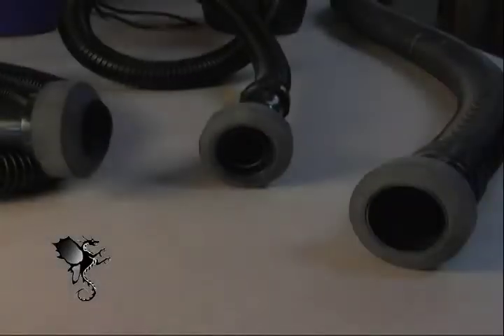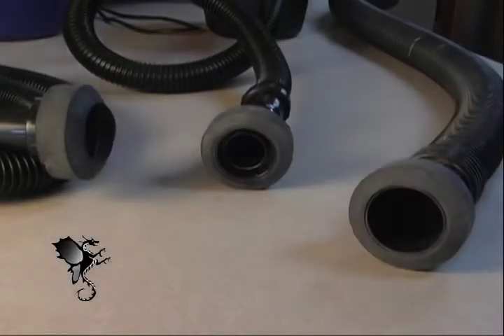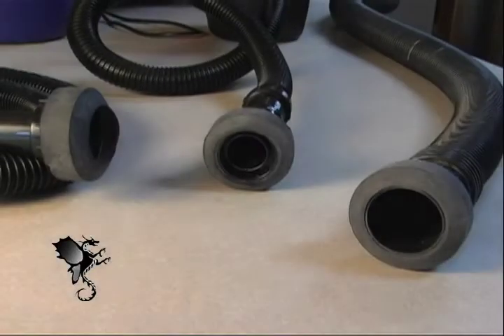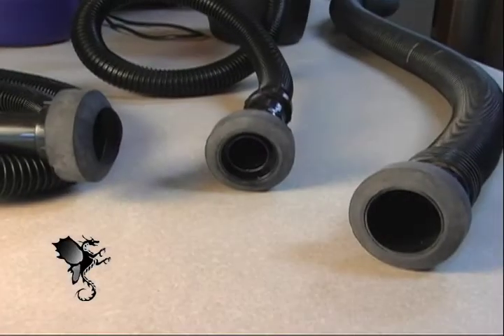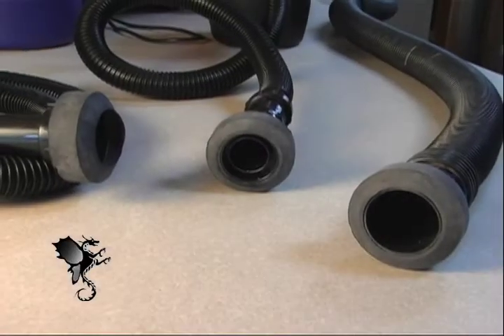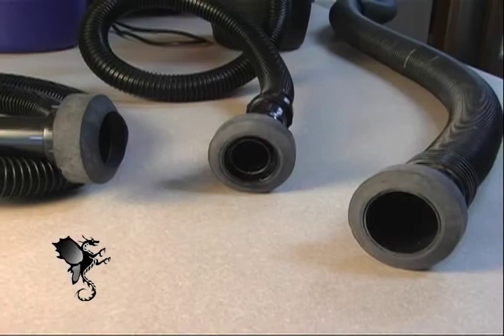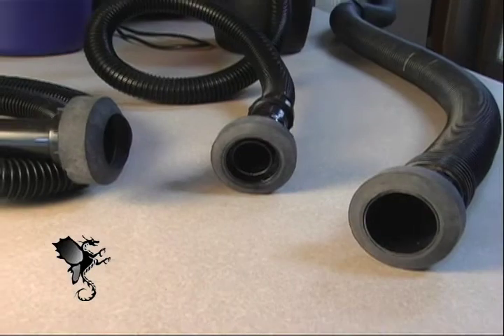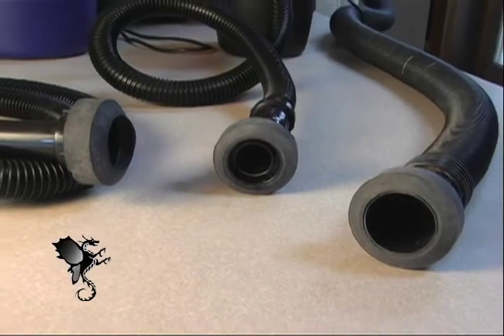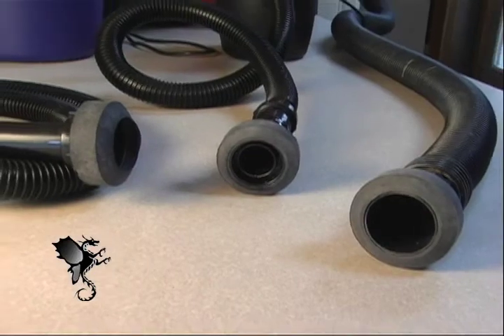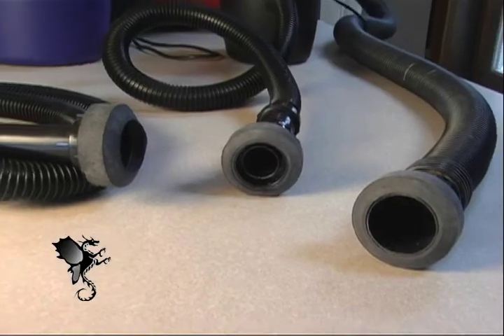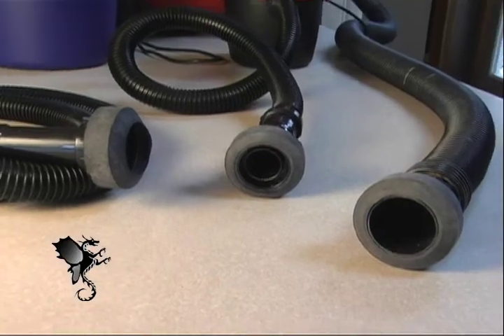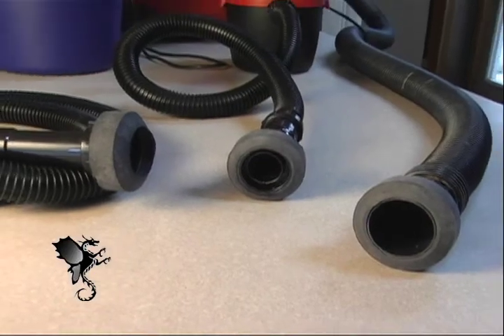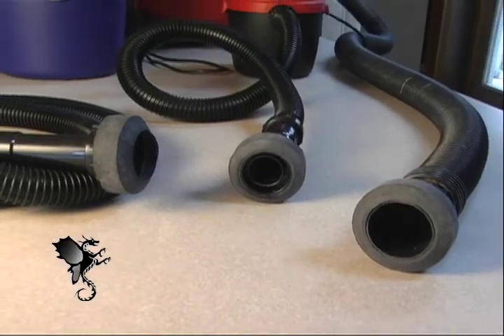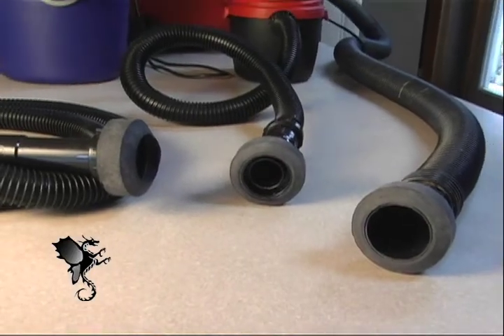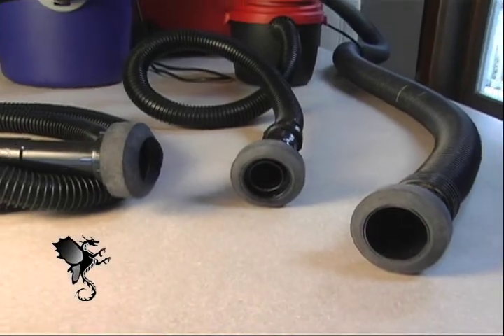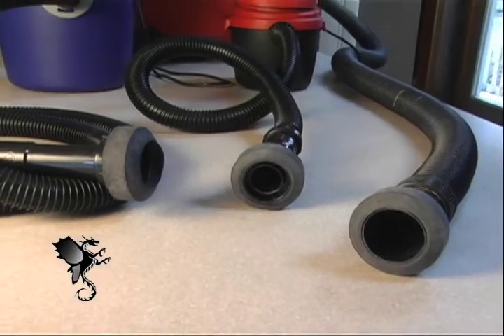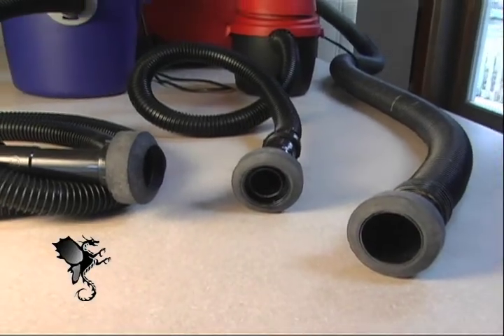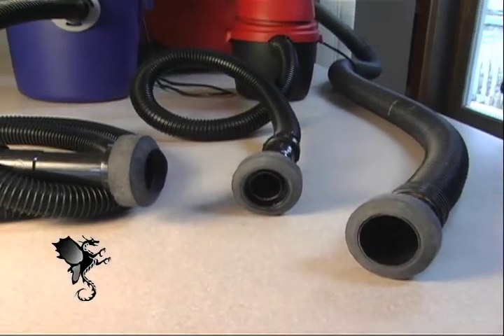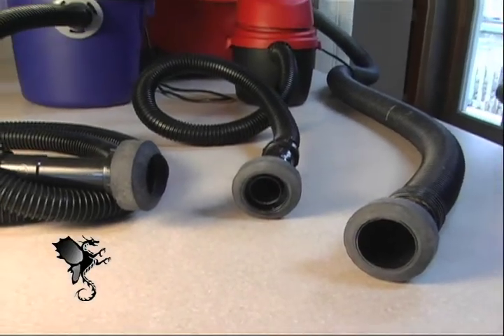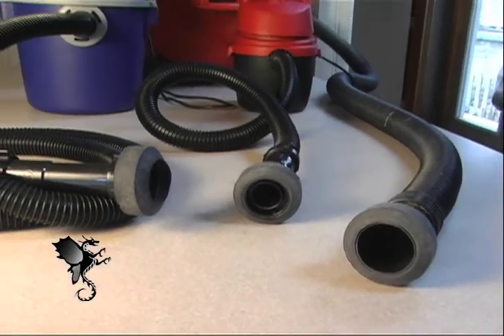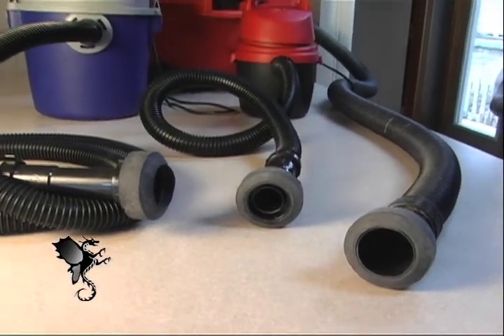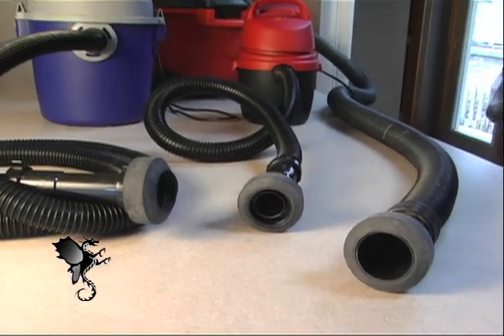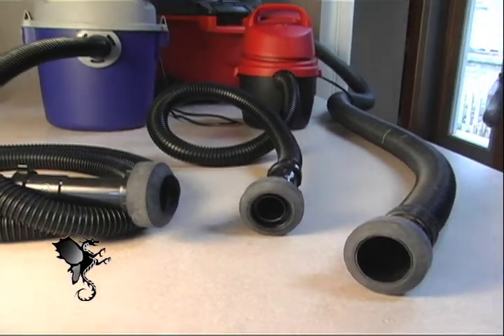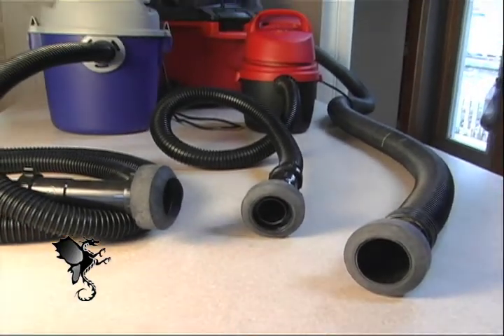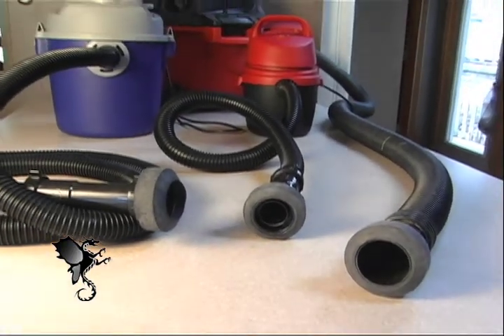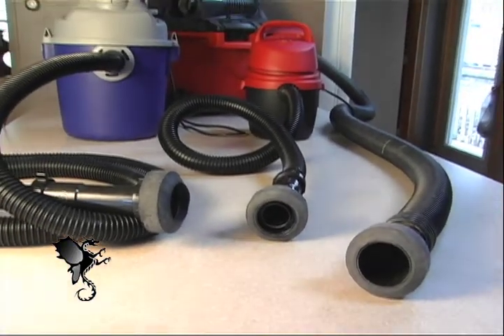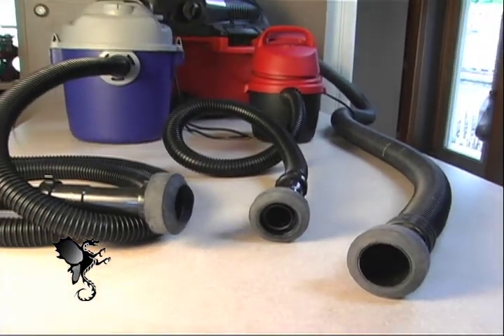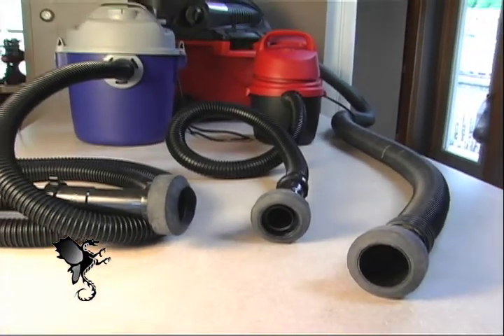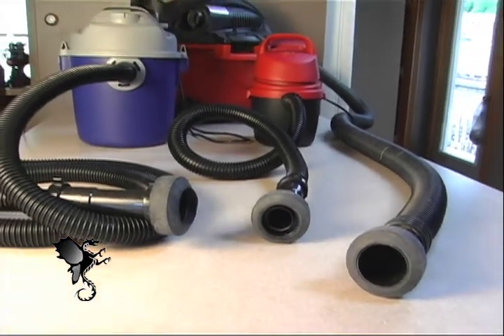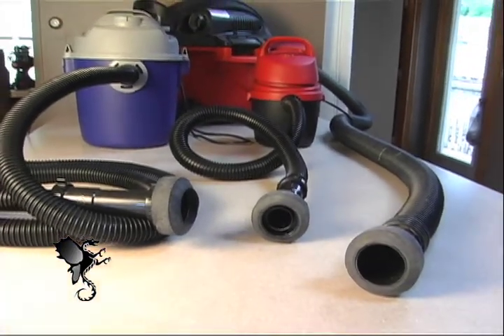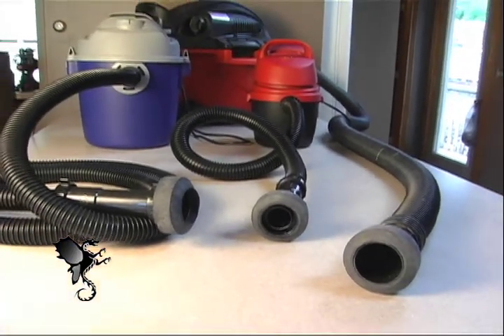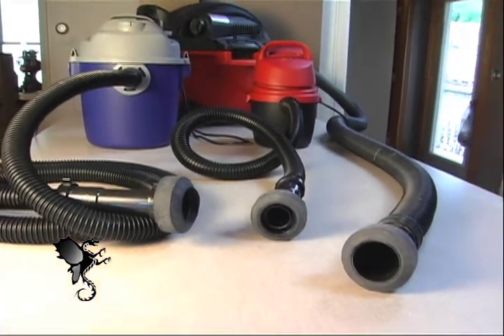Eco Drain Dragon adapts to any size wet vac — small, medium, or large.